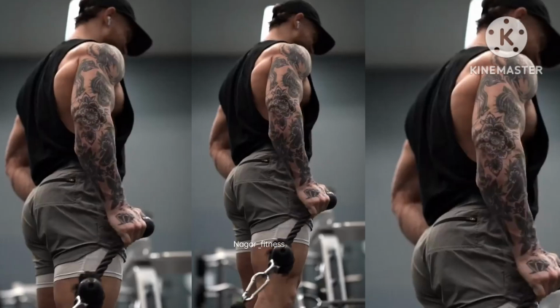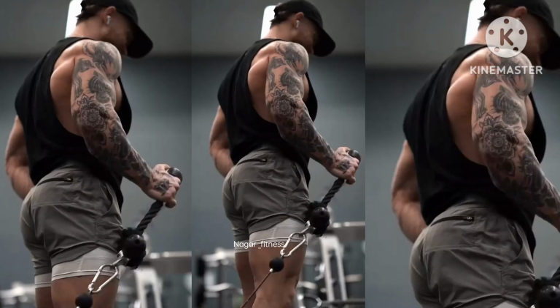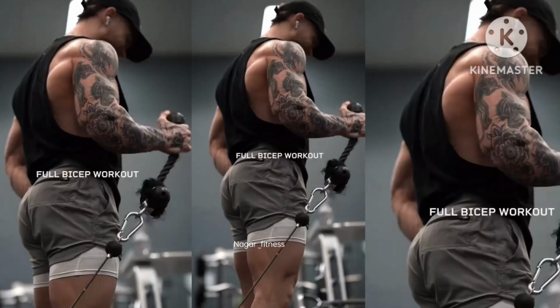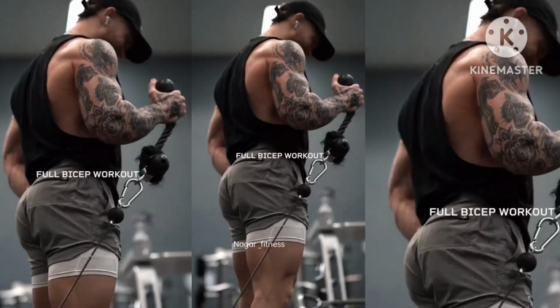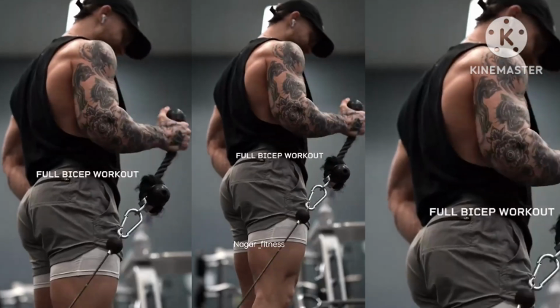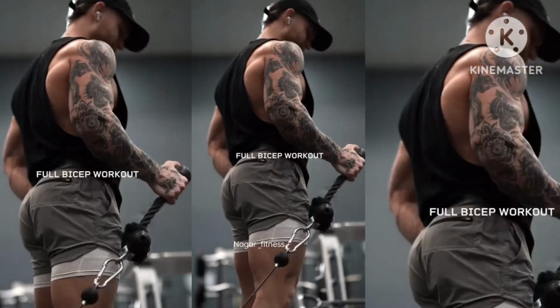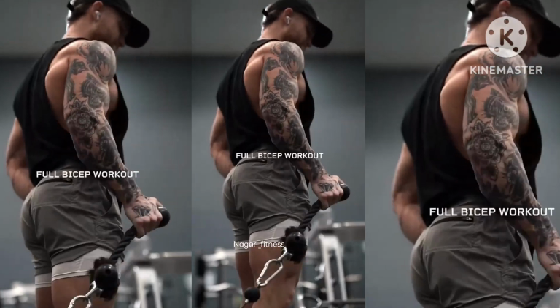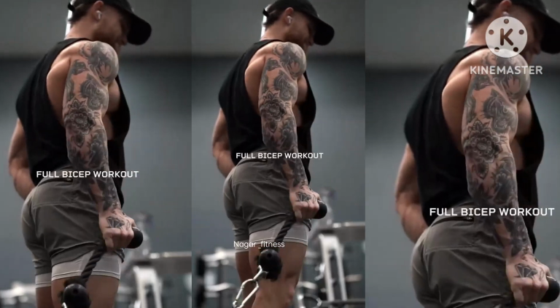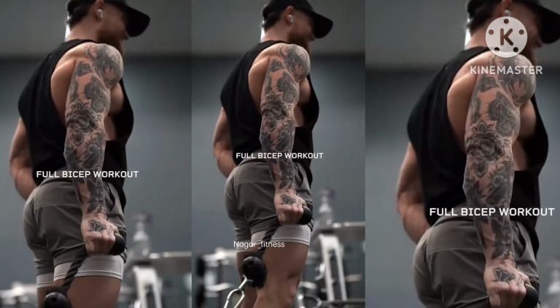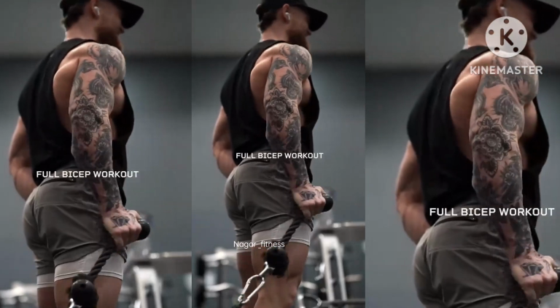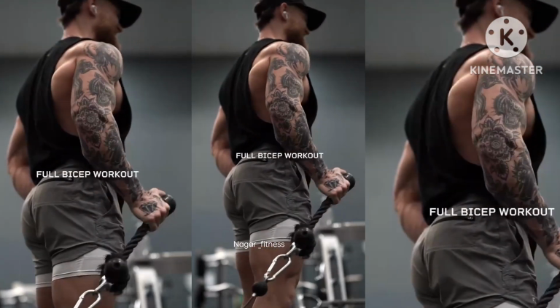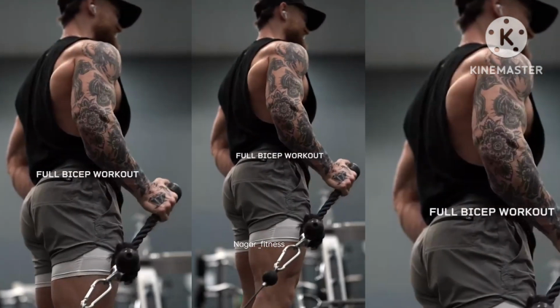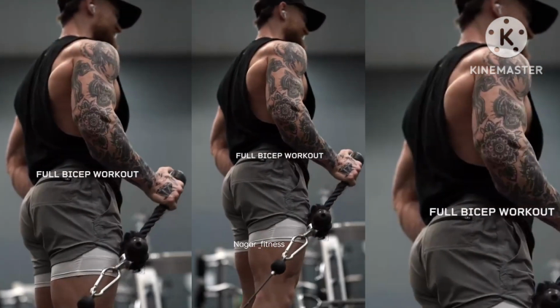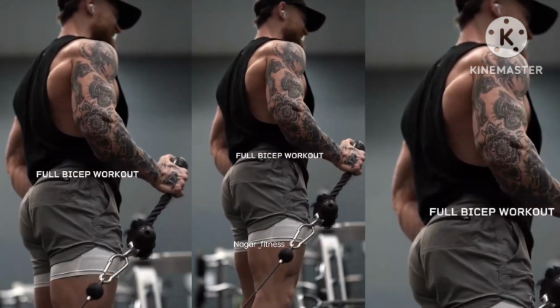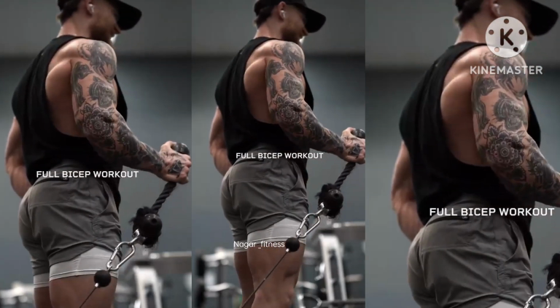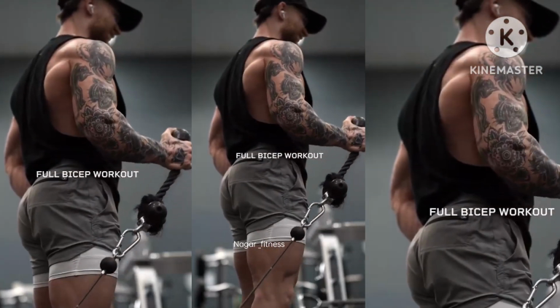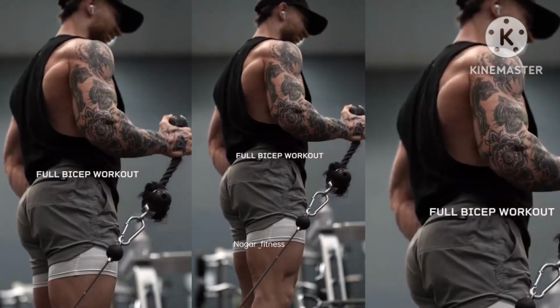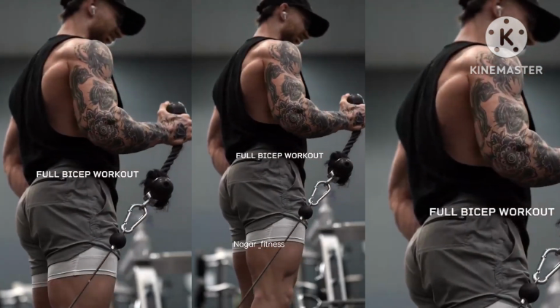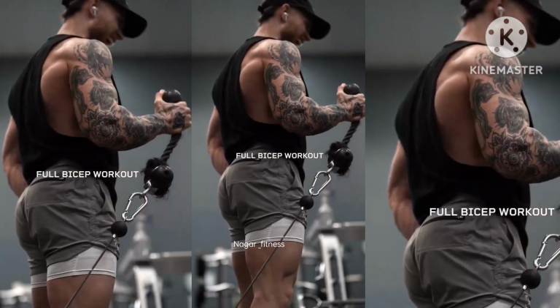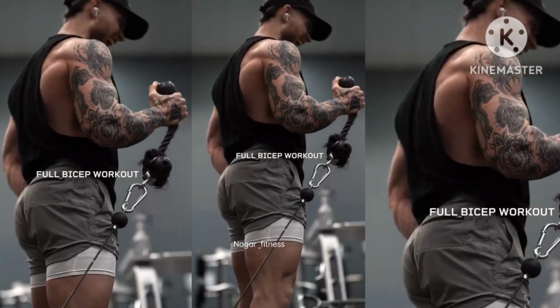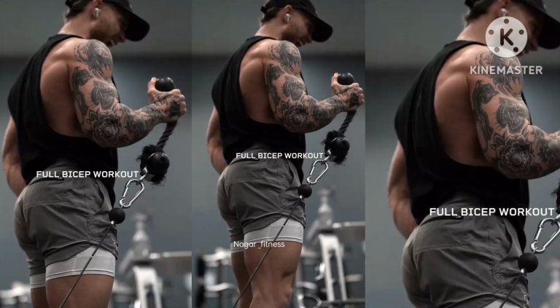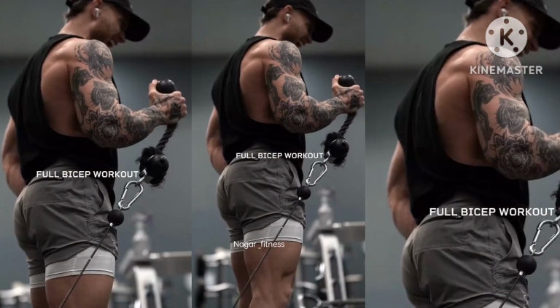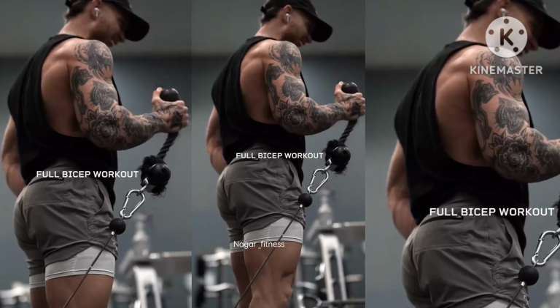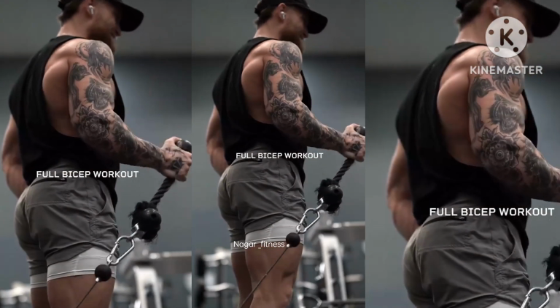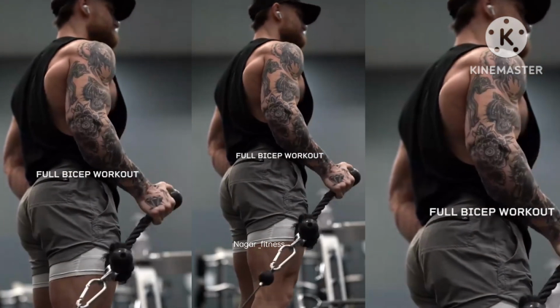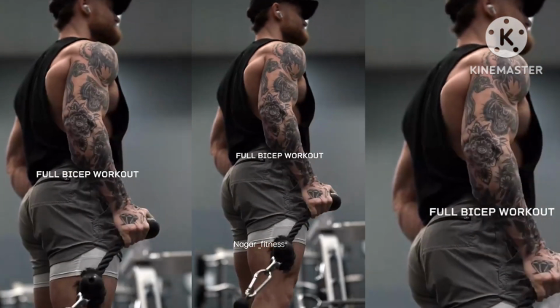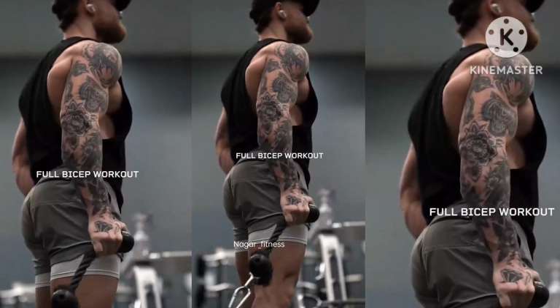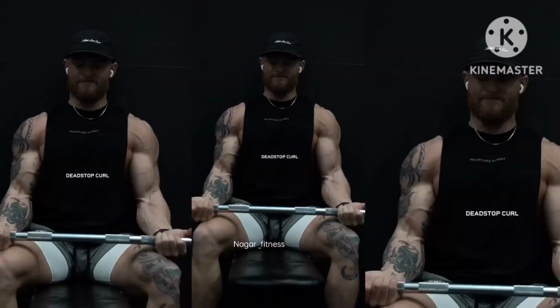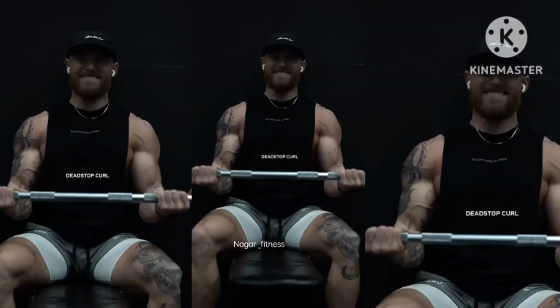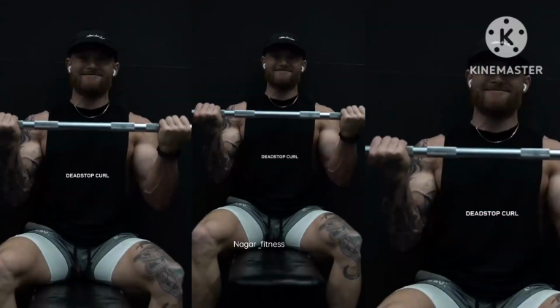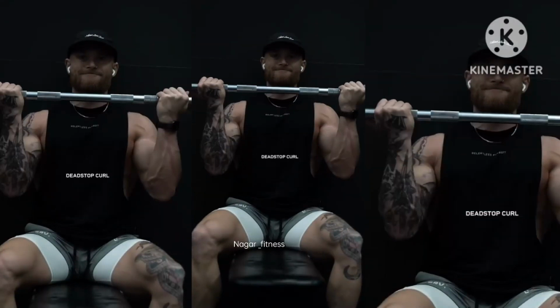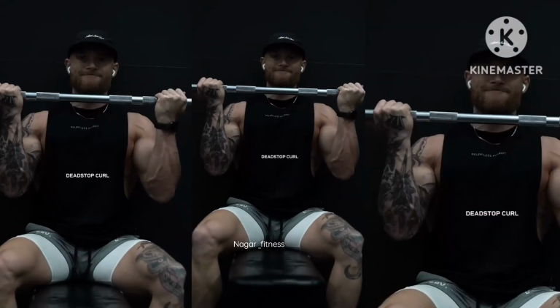Here's a complete bicep workout that'll help you build bigger and stronger arms. We're going to kick things off with a dead stop curl.